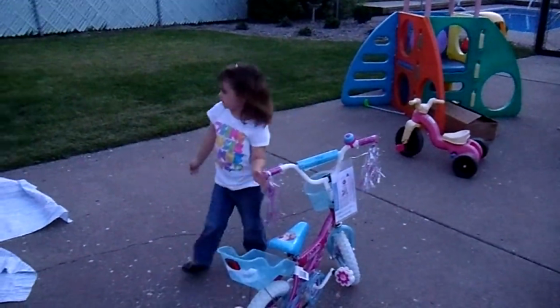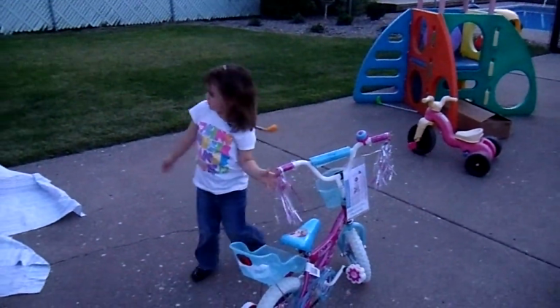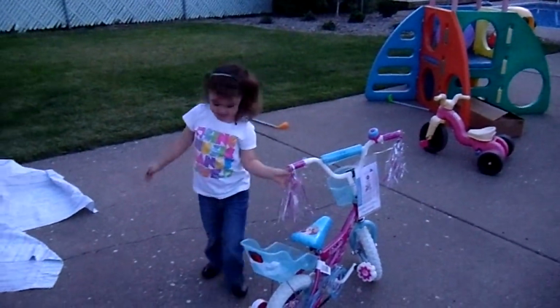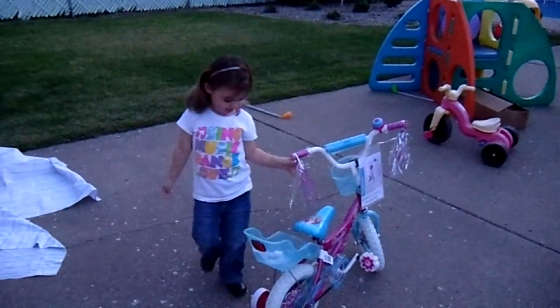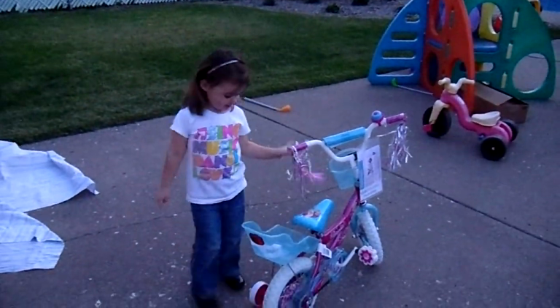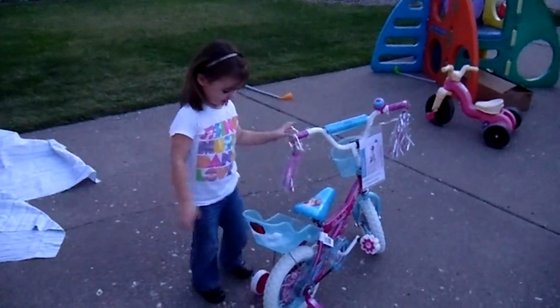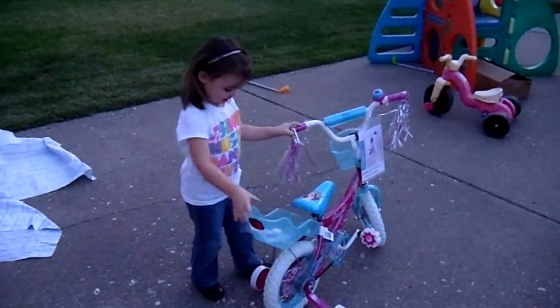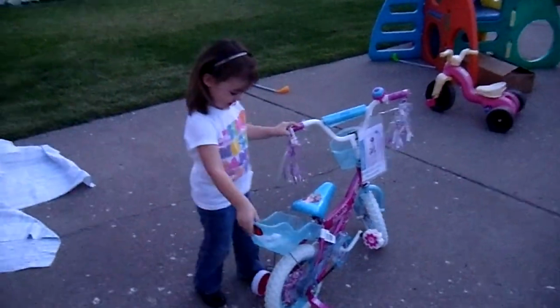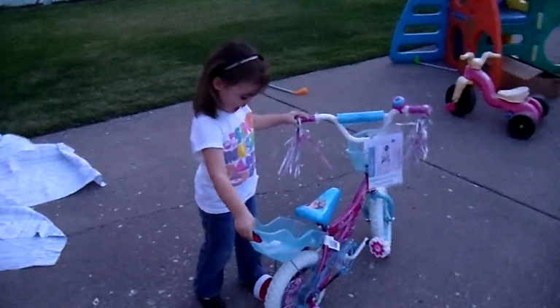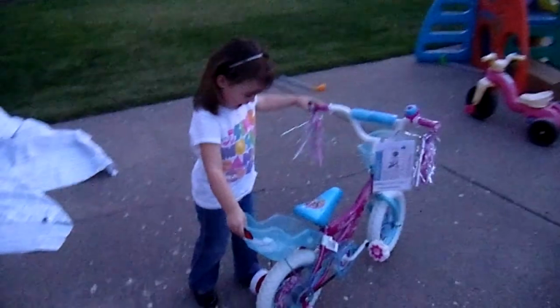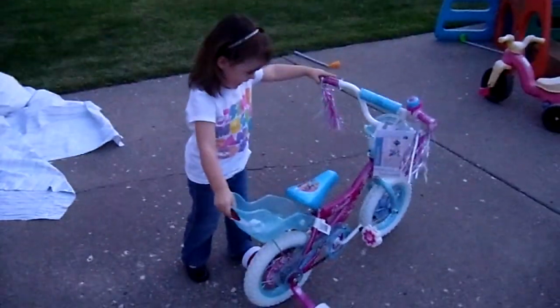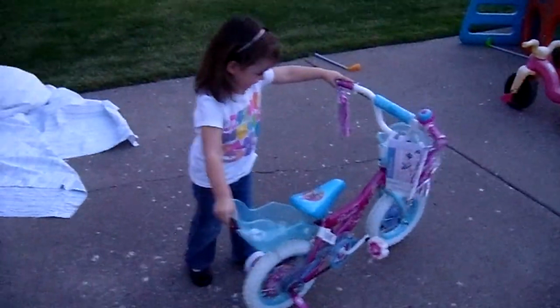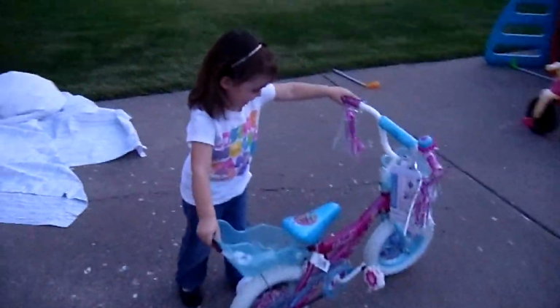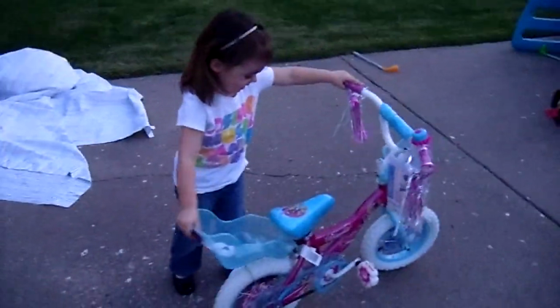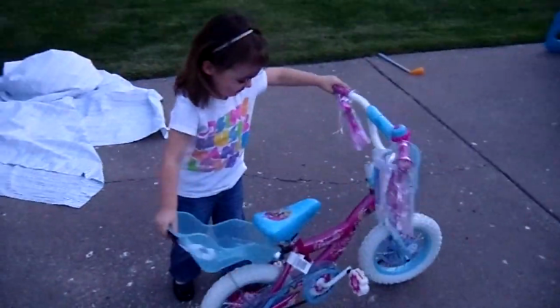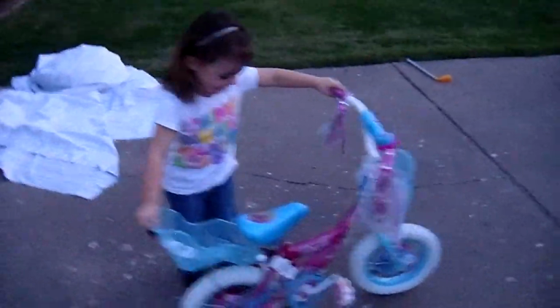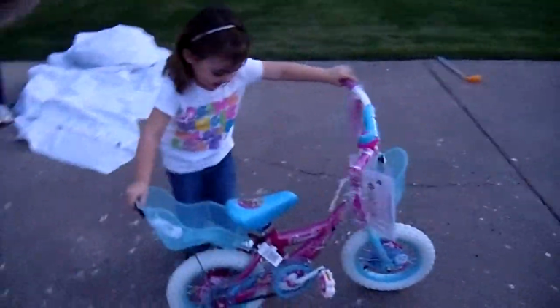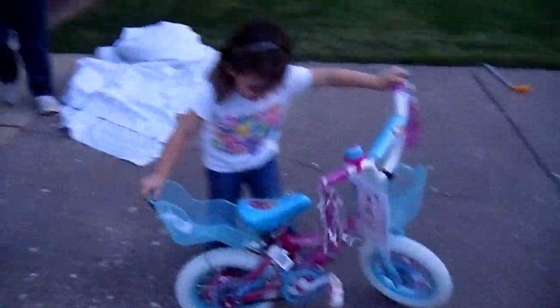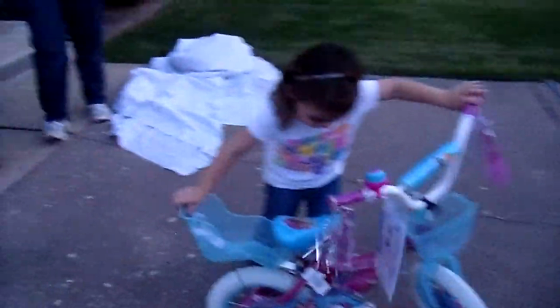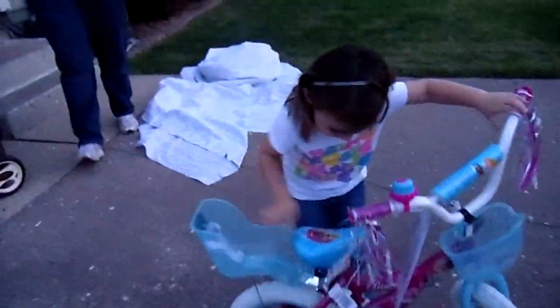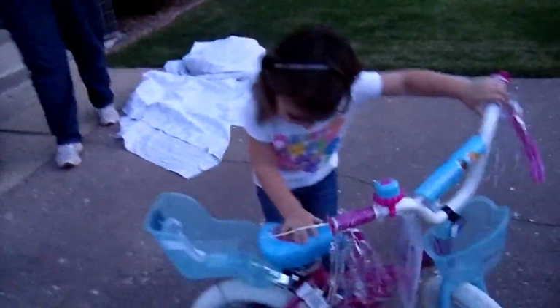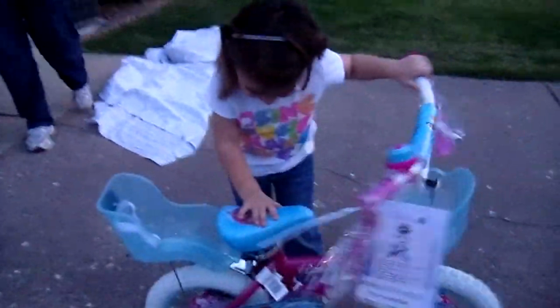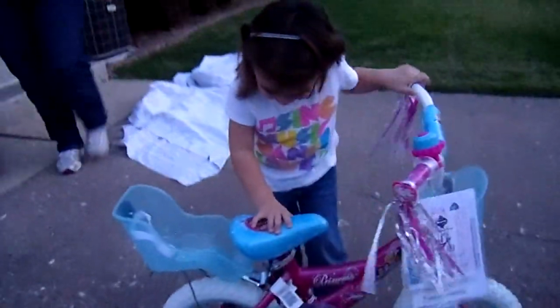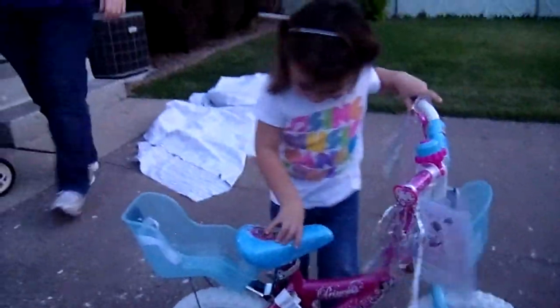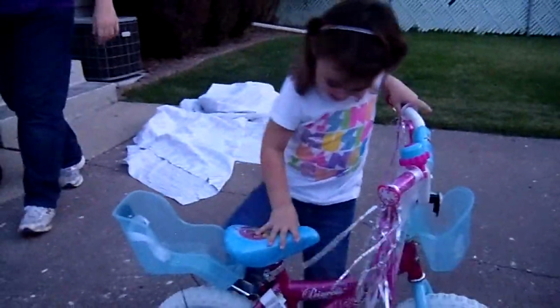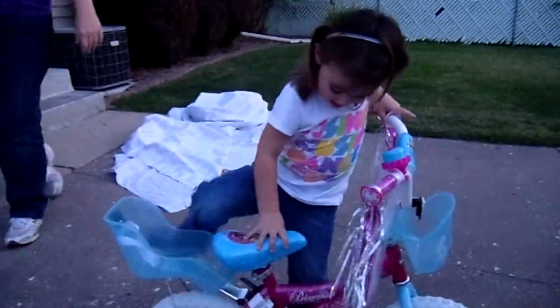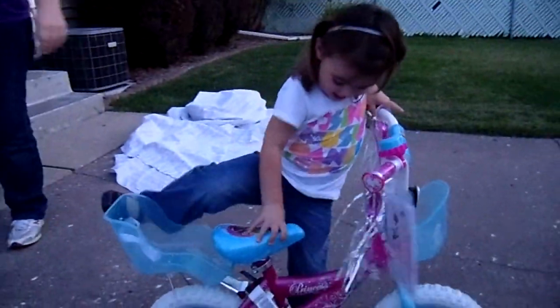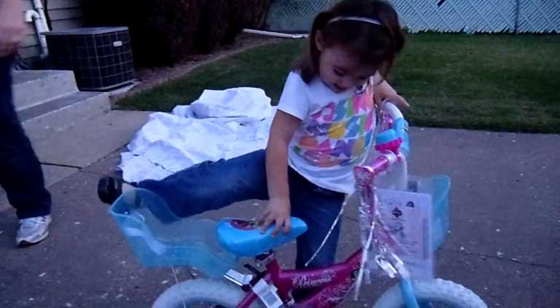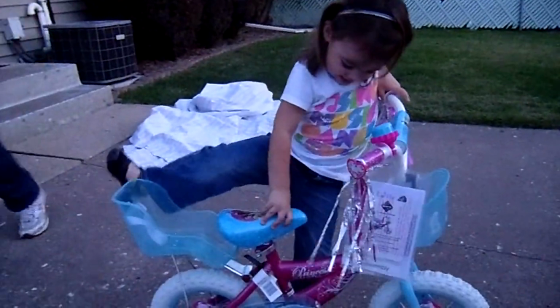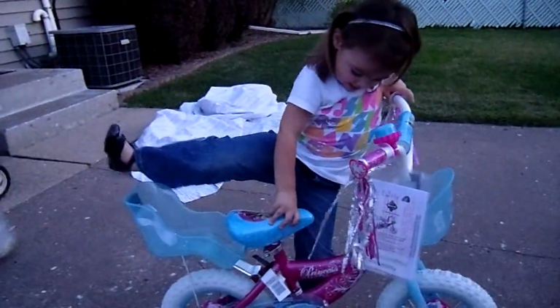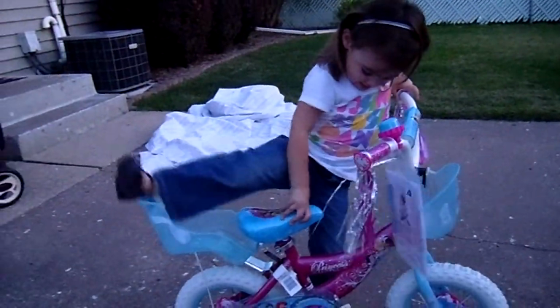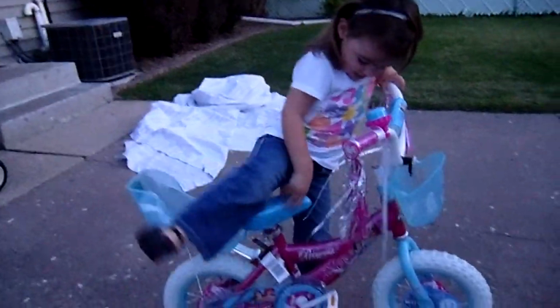What is it, Soph? A bike! A new bike! A bike?